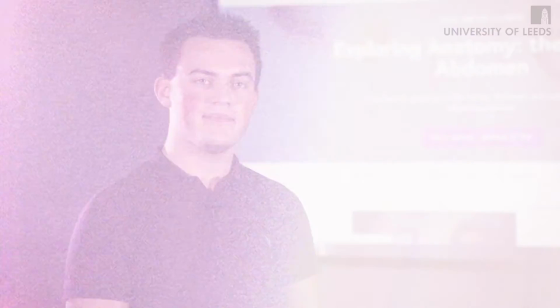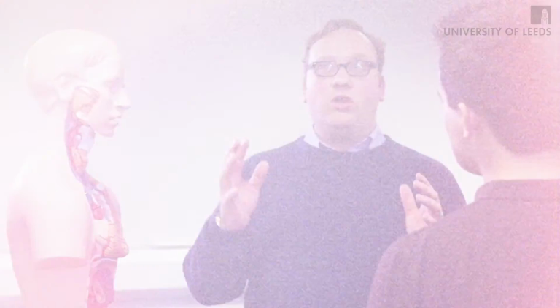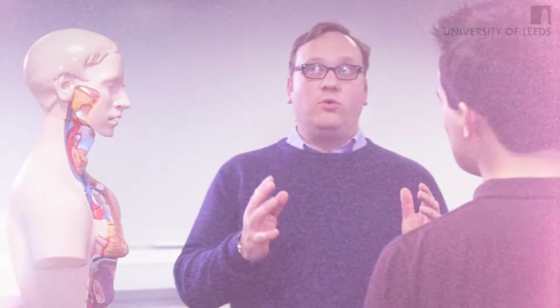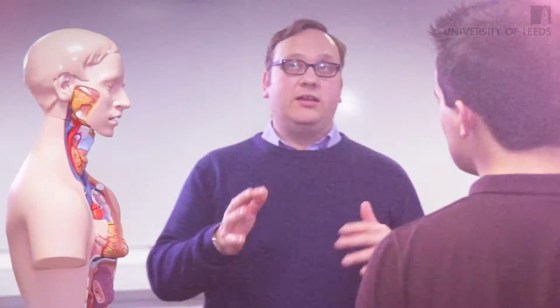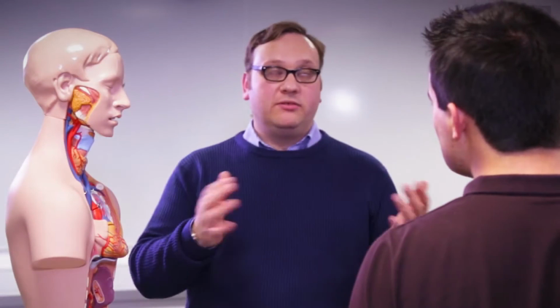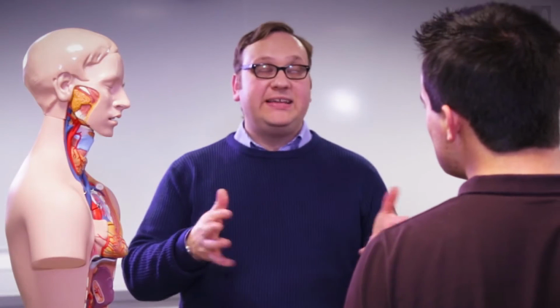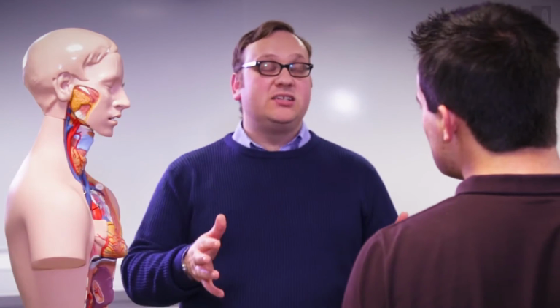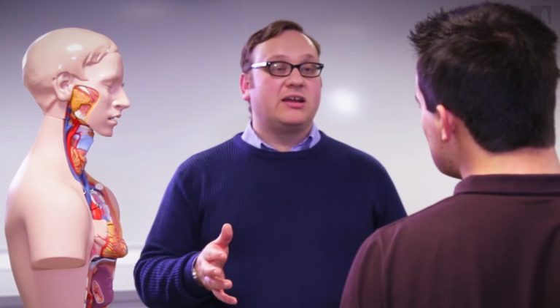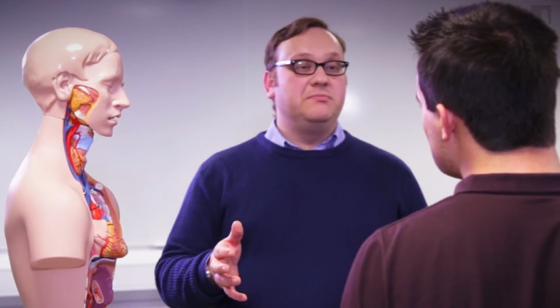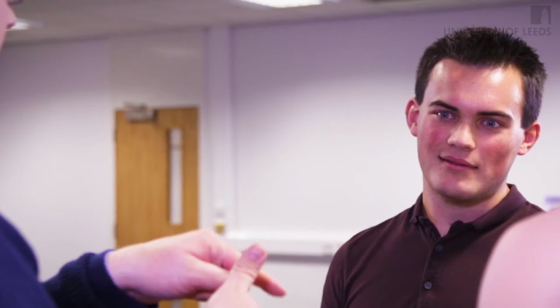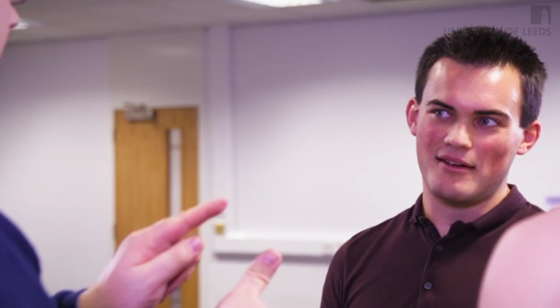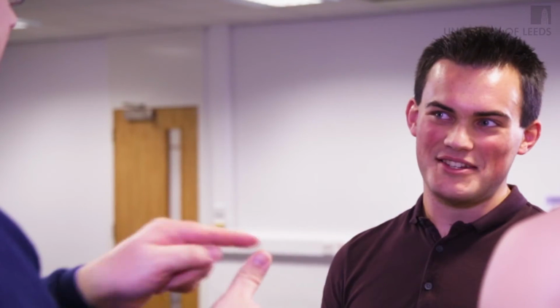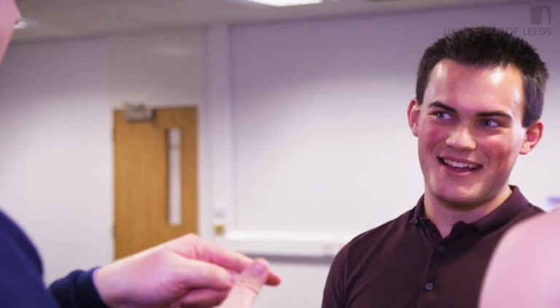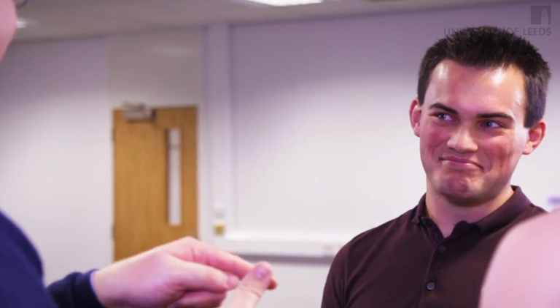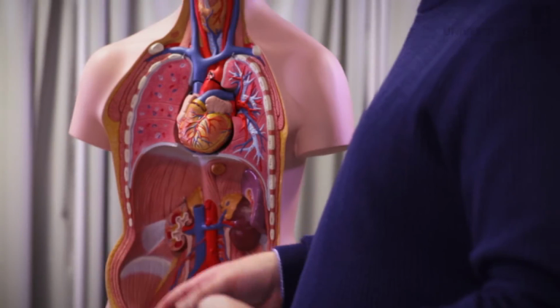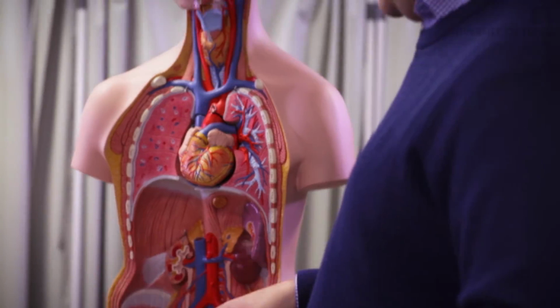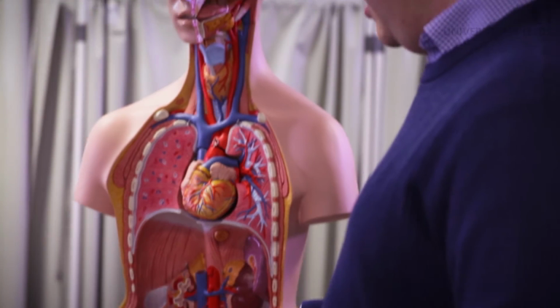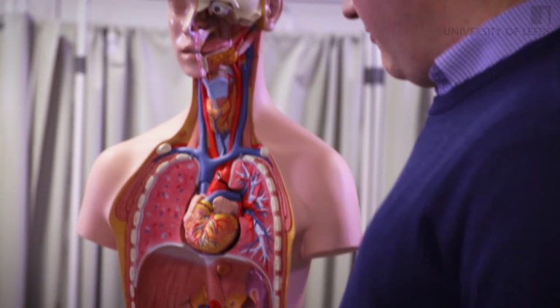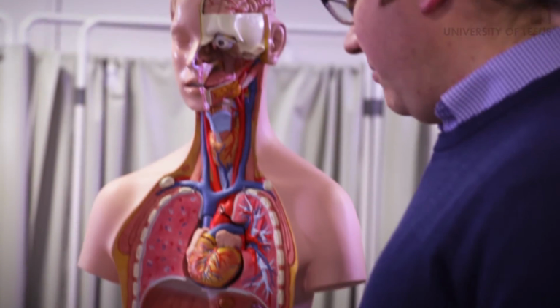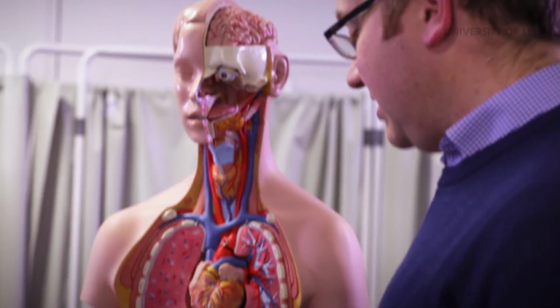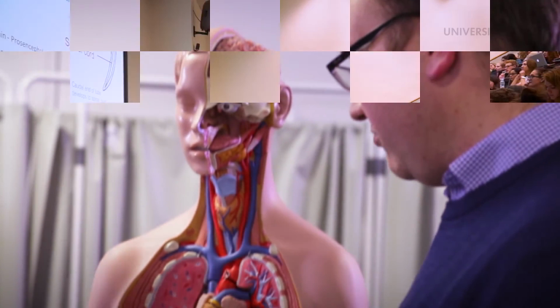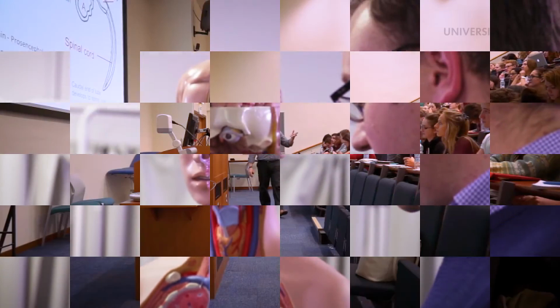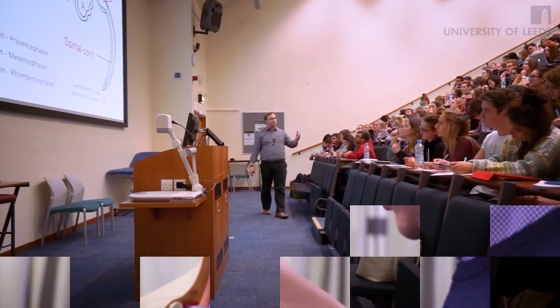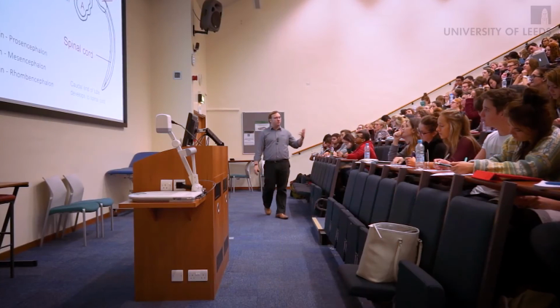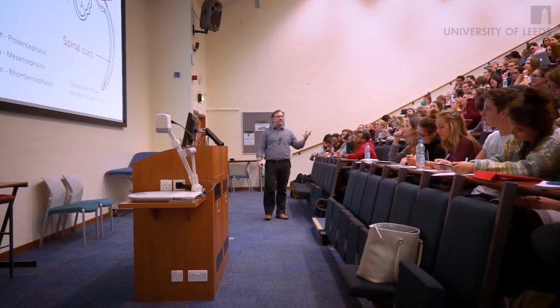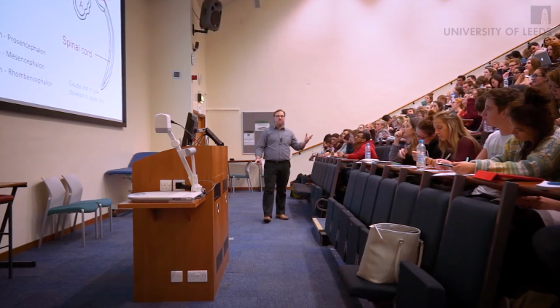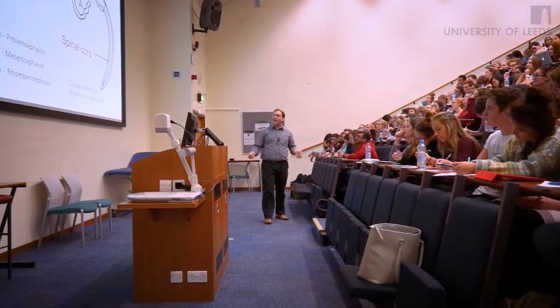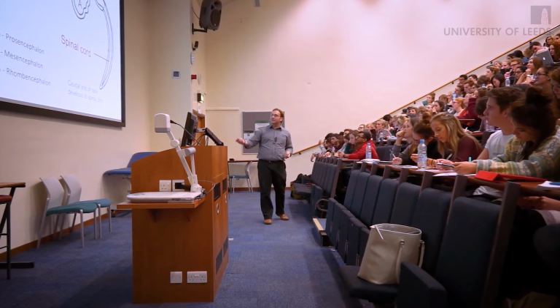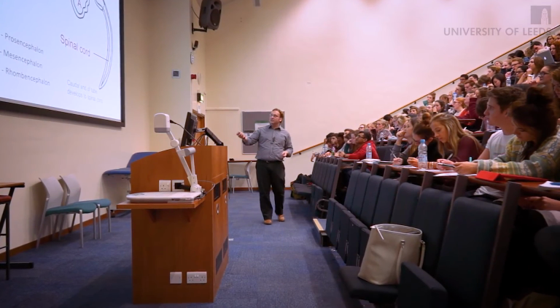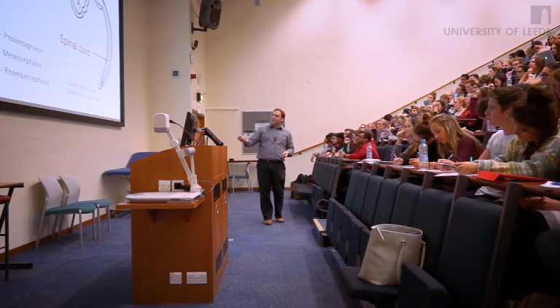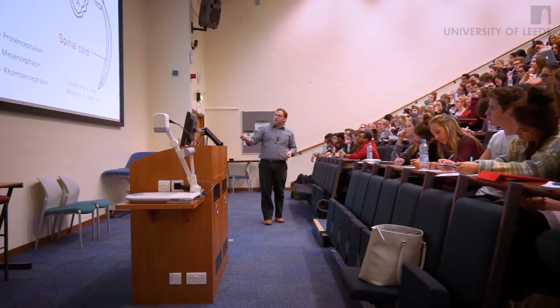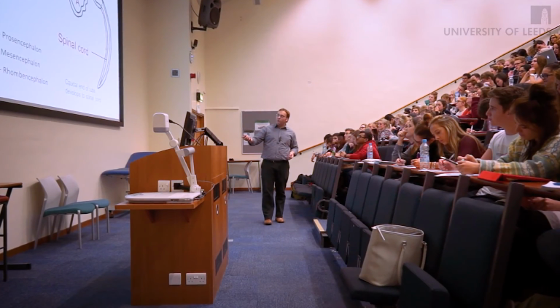I was not surprised to find that Dr. Pickering taught anatomy with just as much enthusiasm to the medical students as he did on the online course.